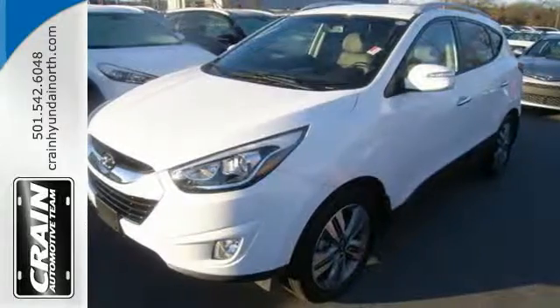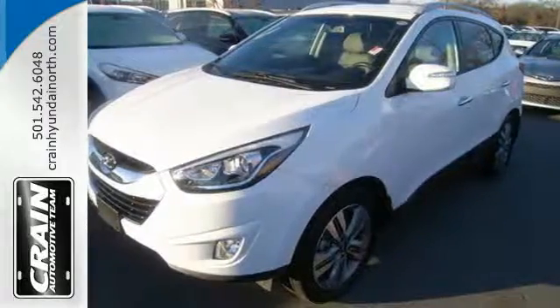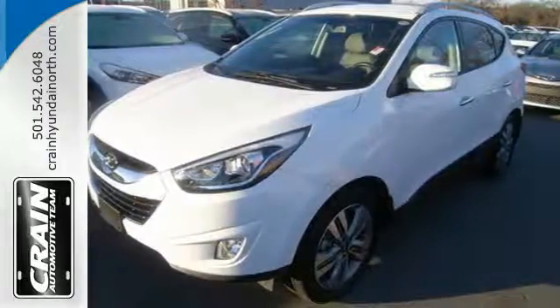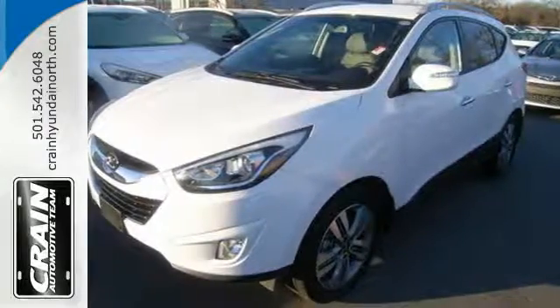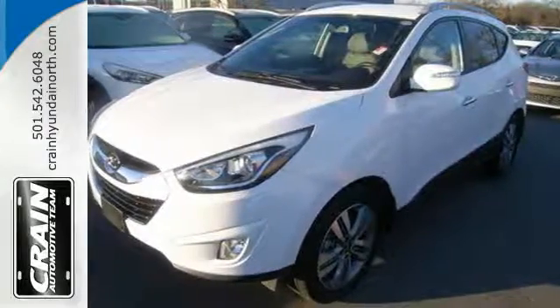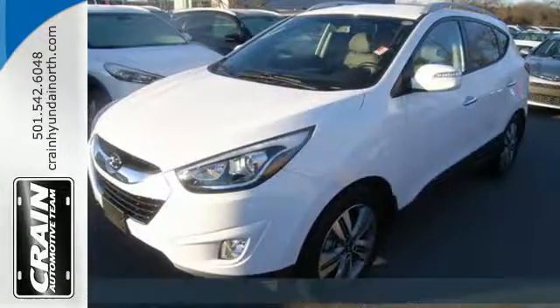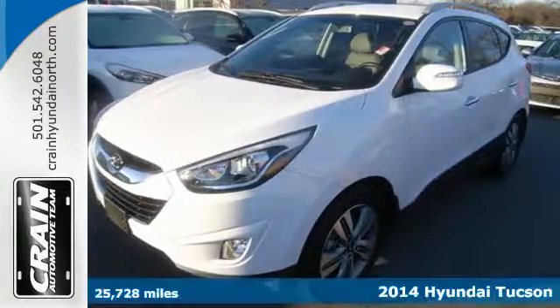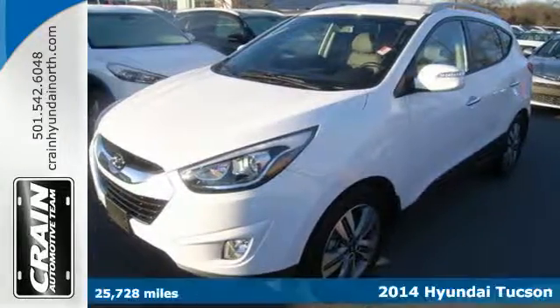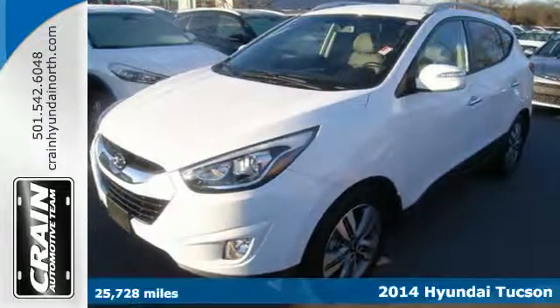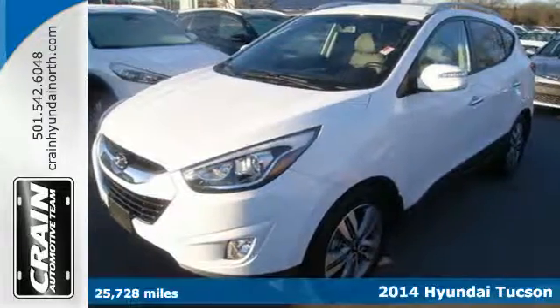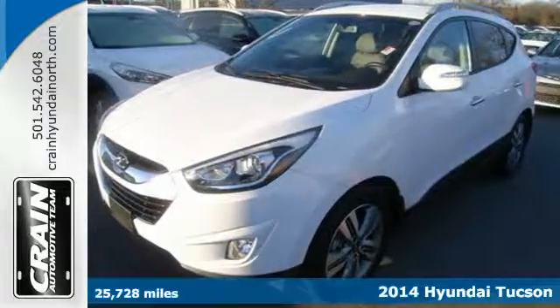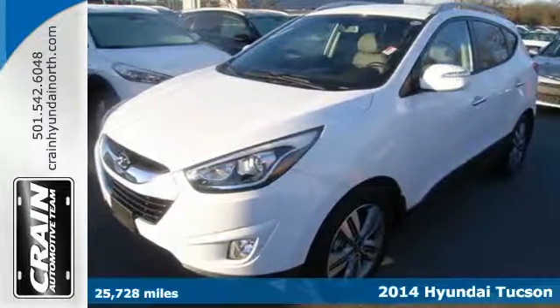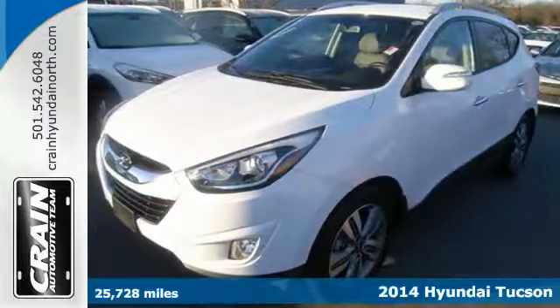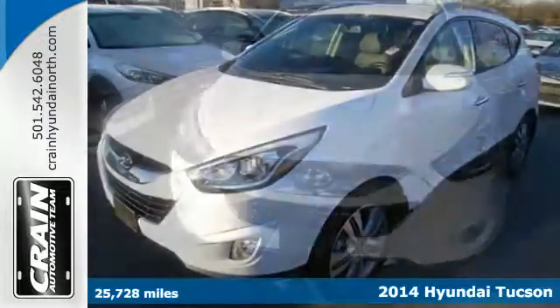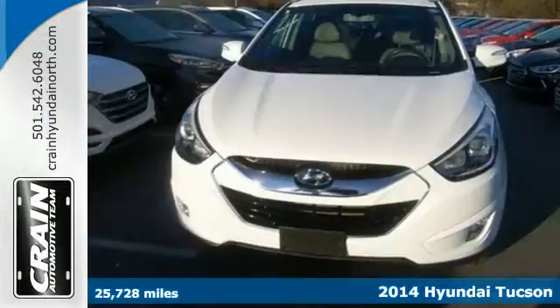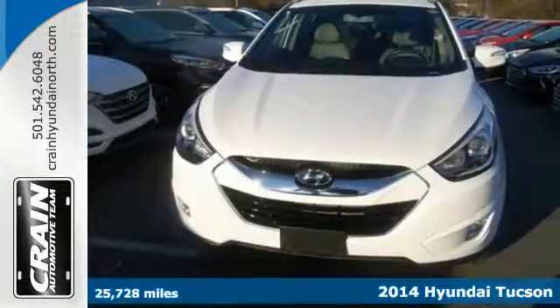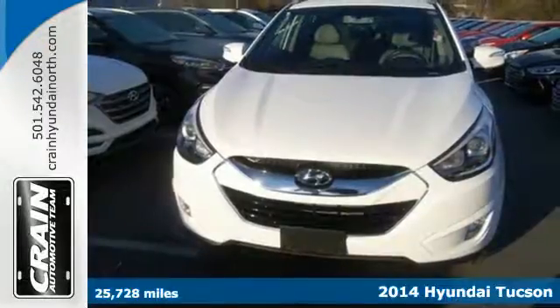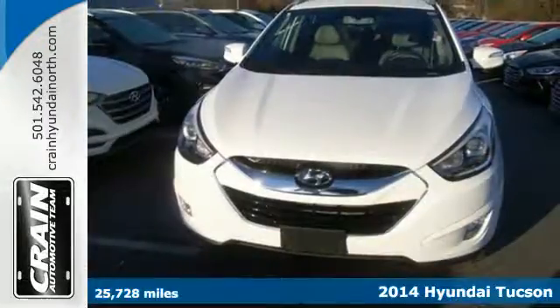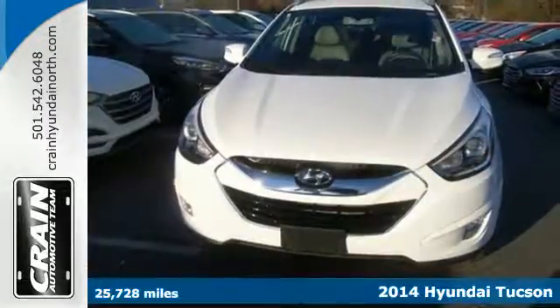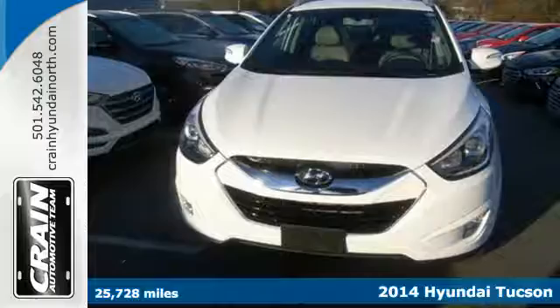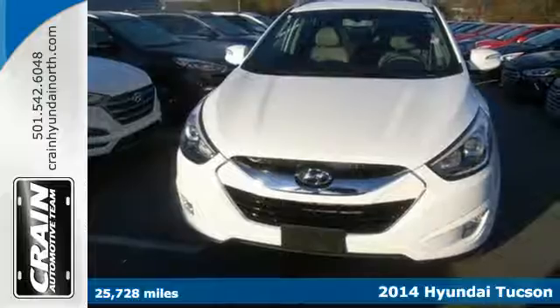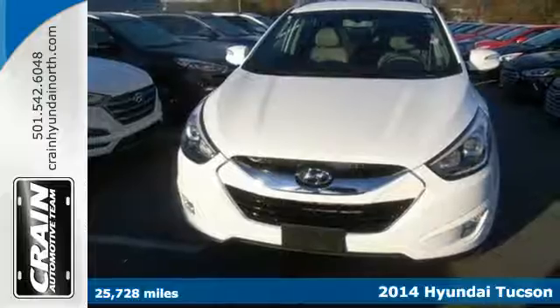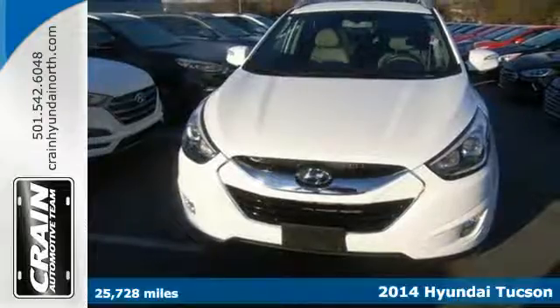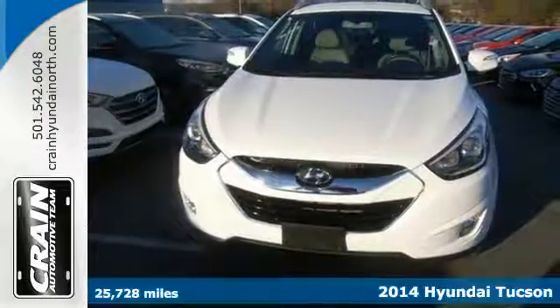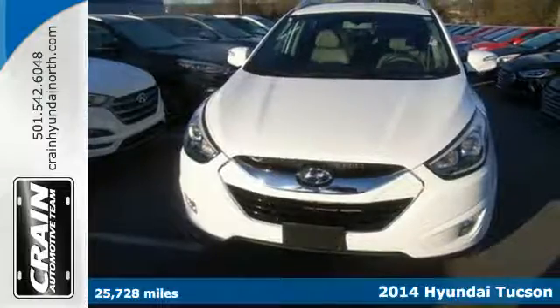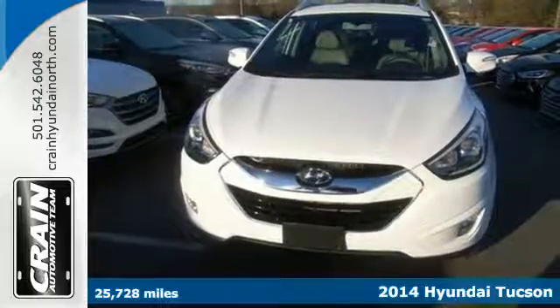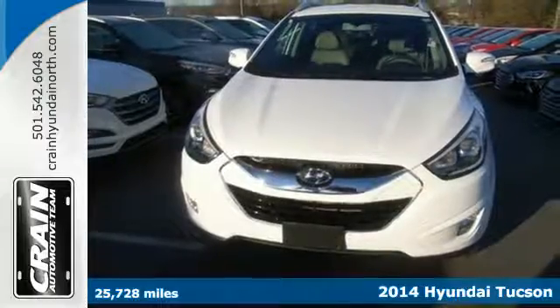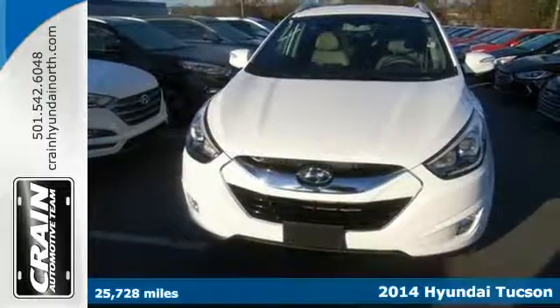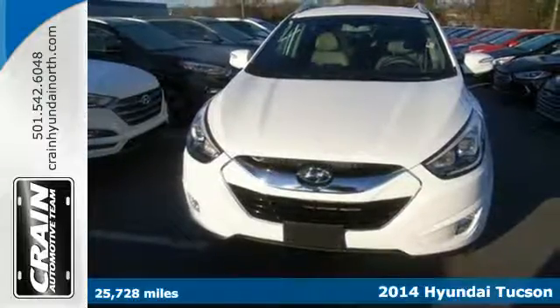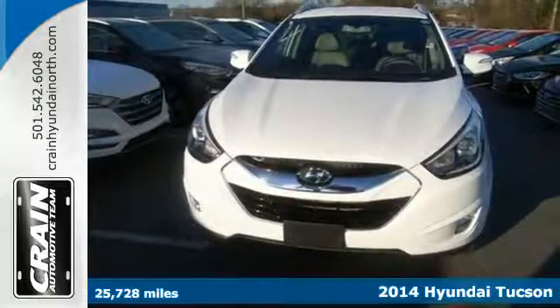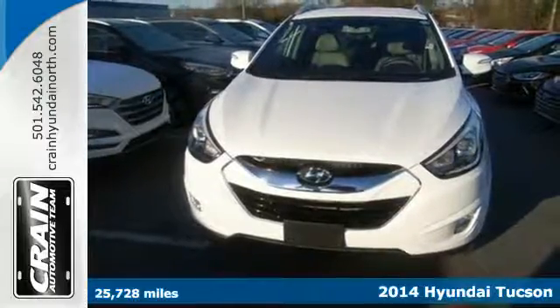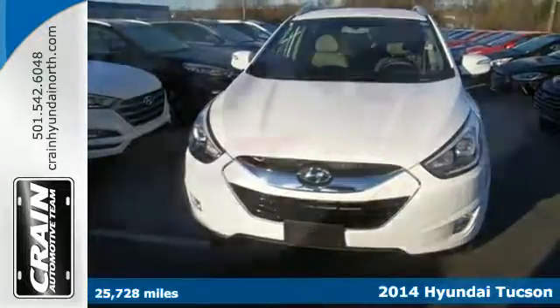Here's a 2014 Hyundai Tucson. Enjoy the style of this family-friendly SUV from its grille to its taillights.